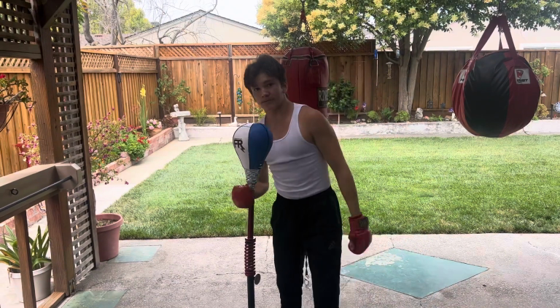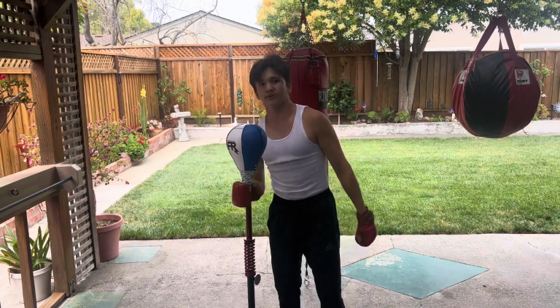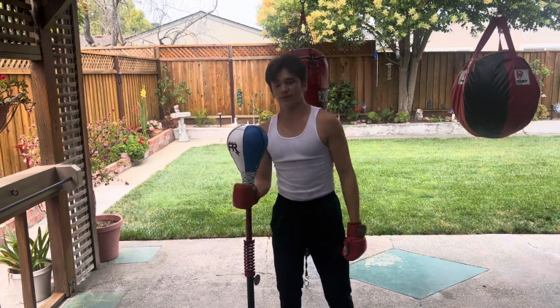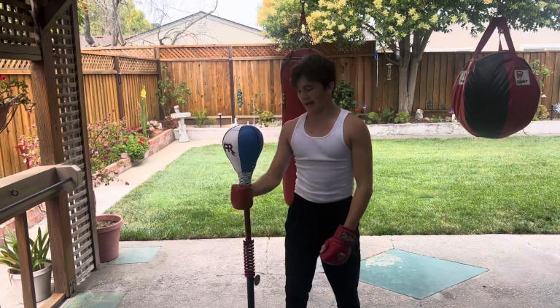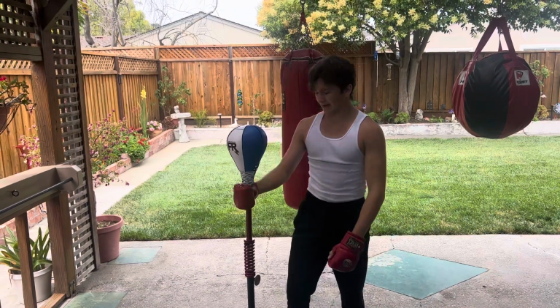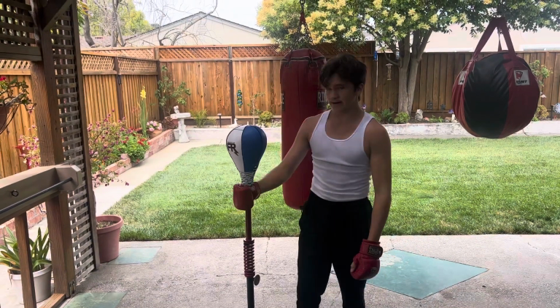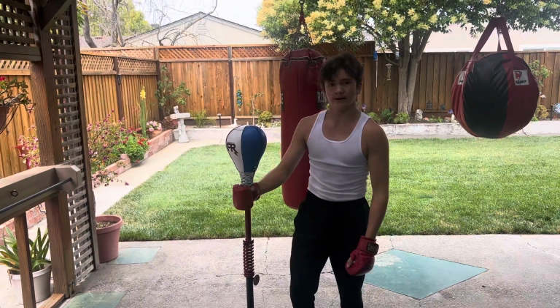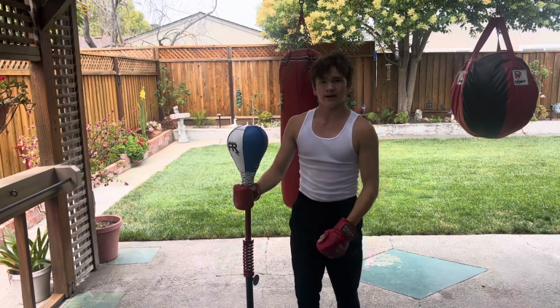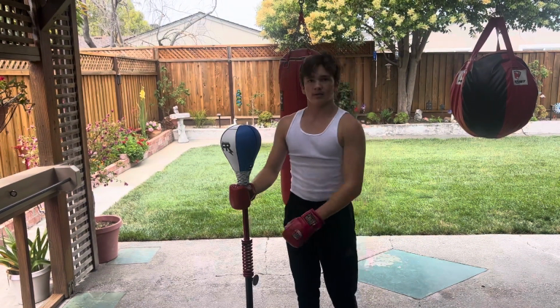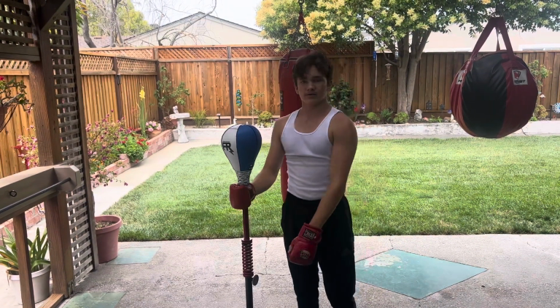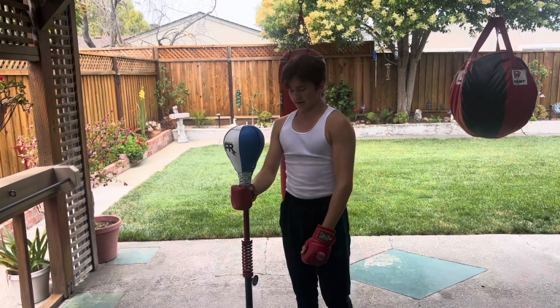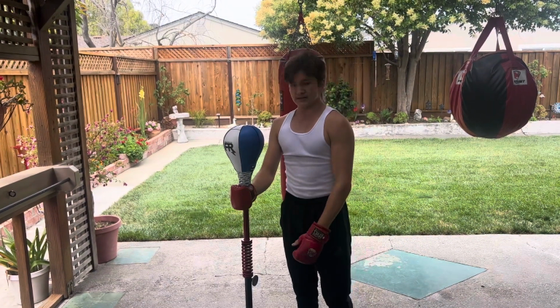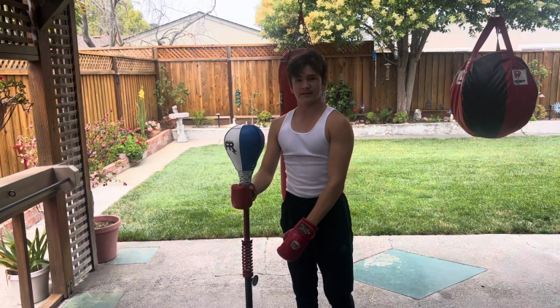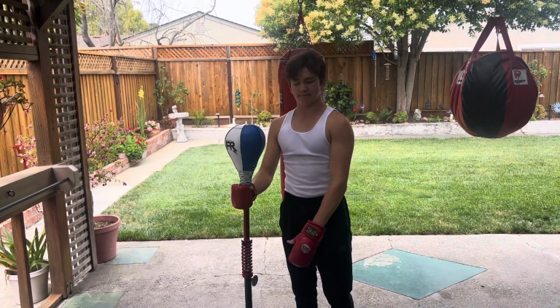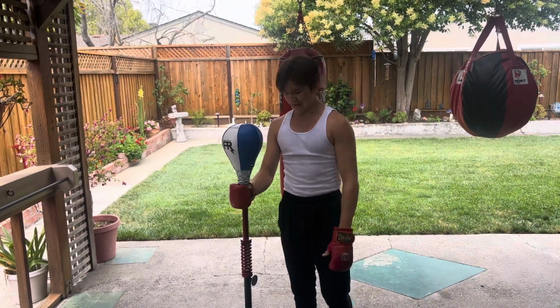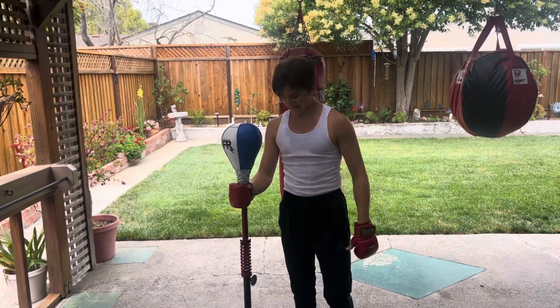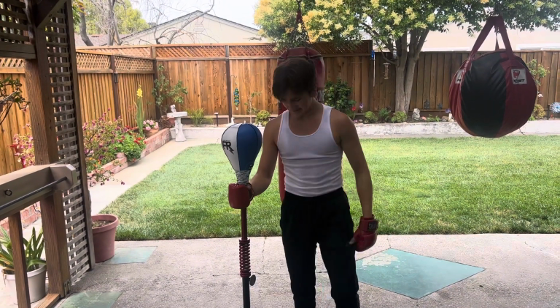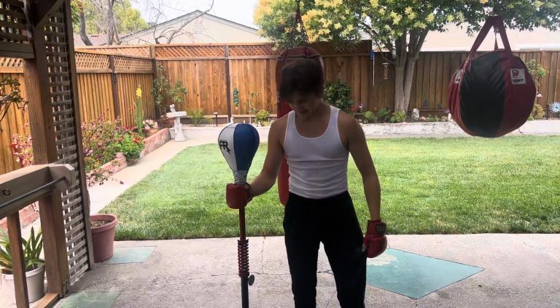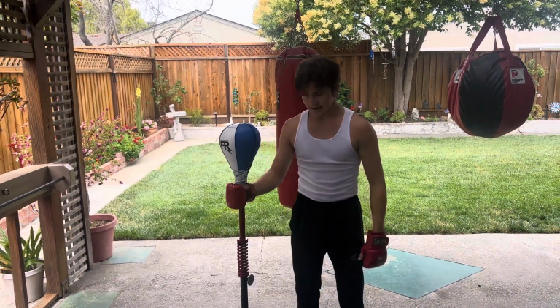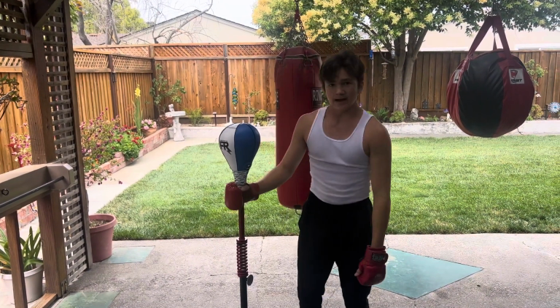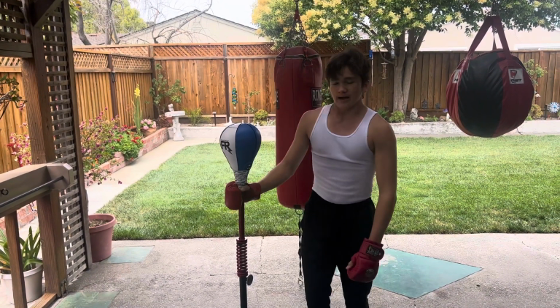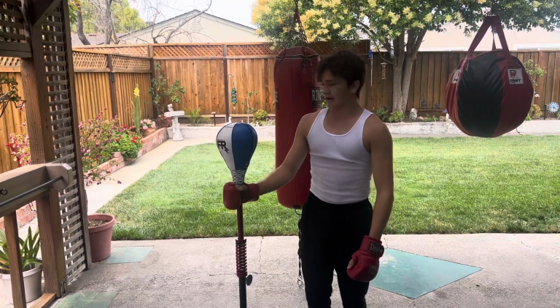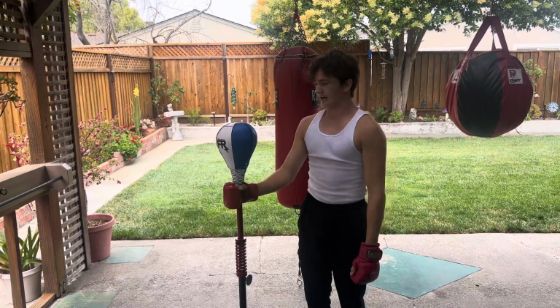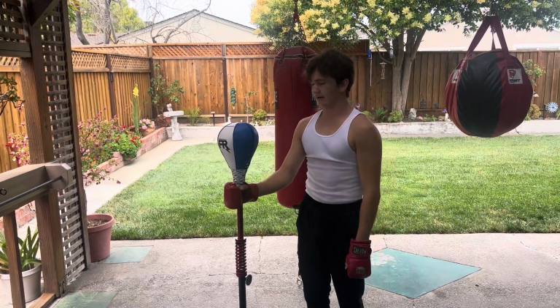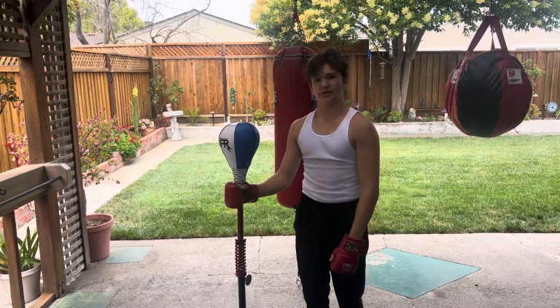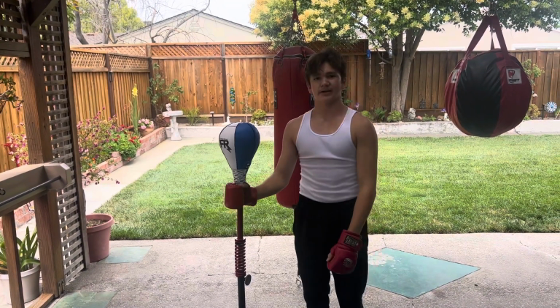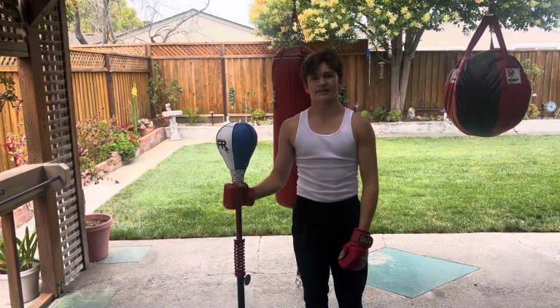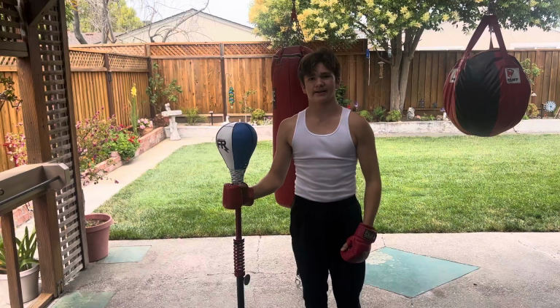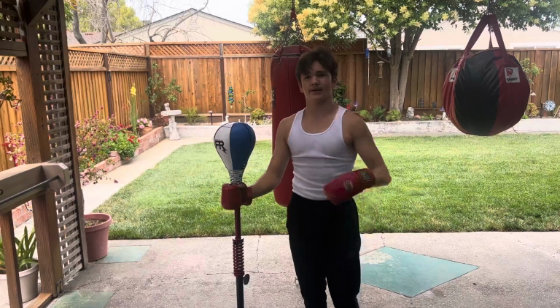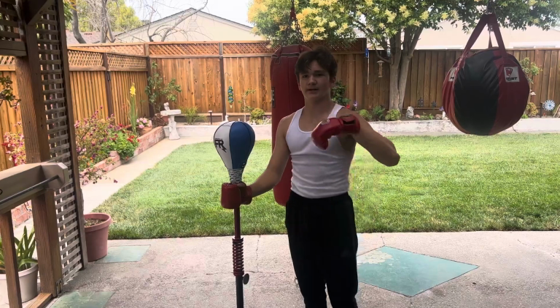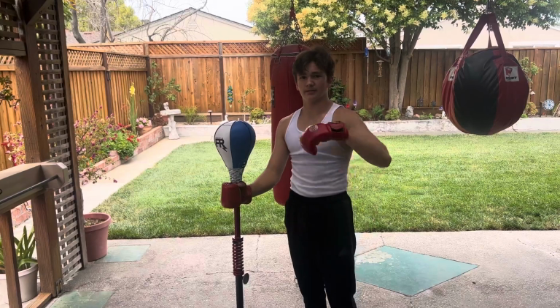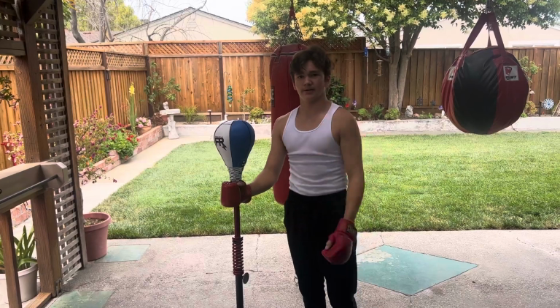Beautiful bag. Works well. It's fast. Let me know what you guys think — comment down below.